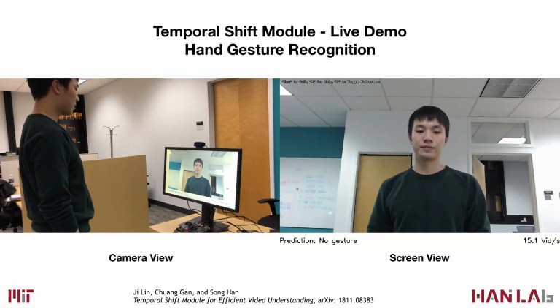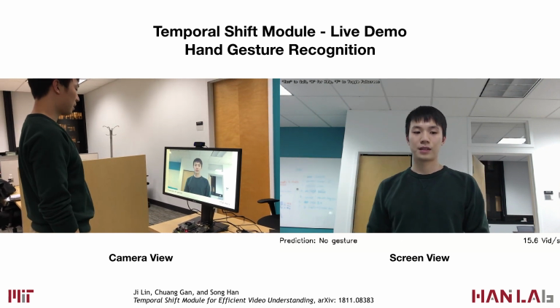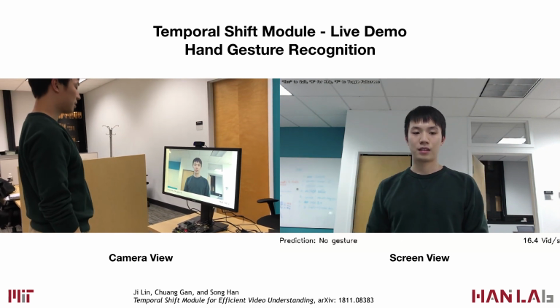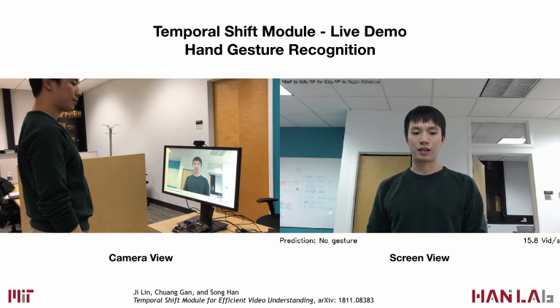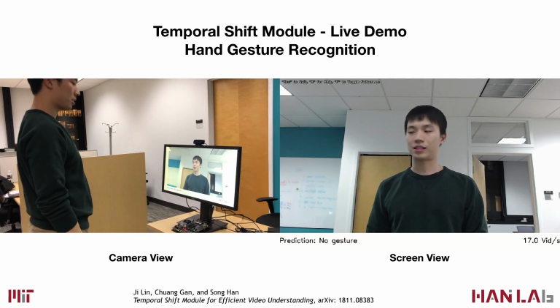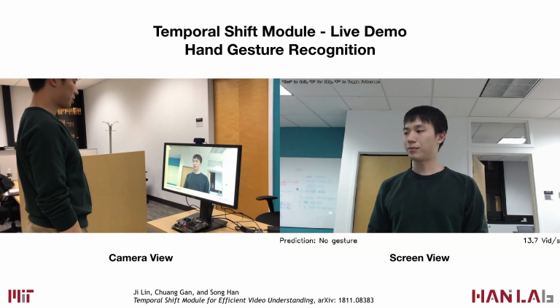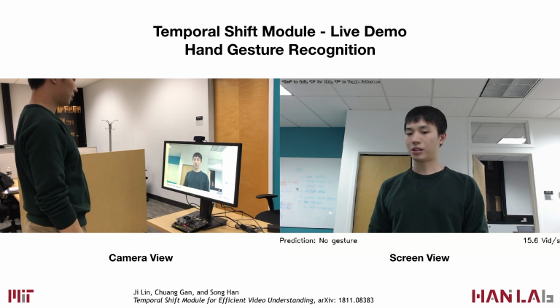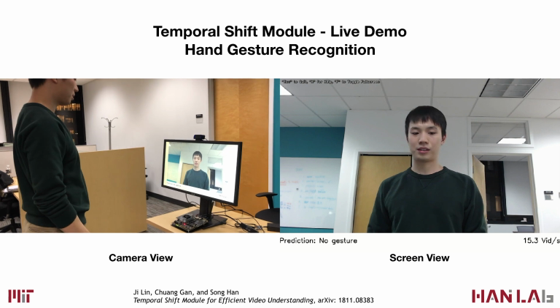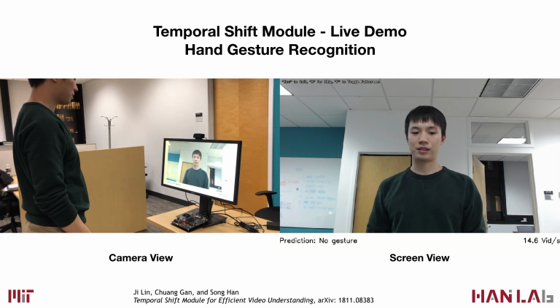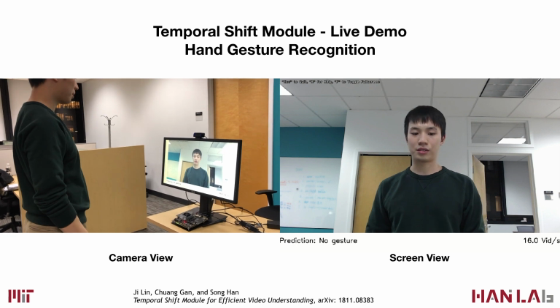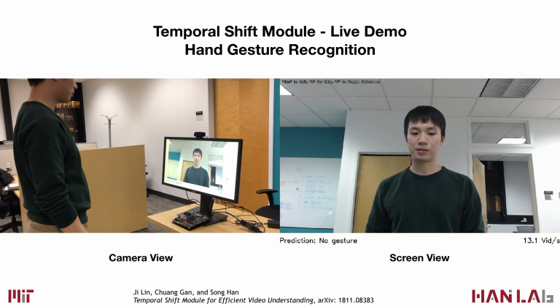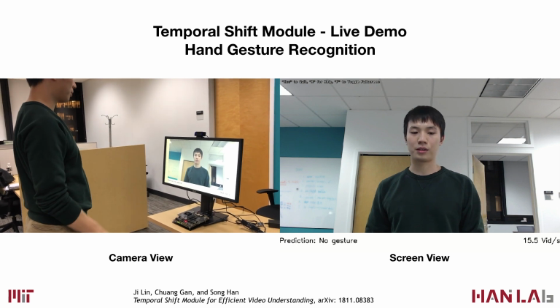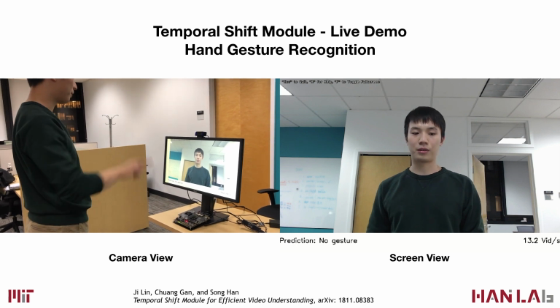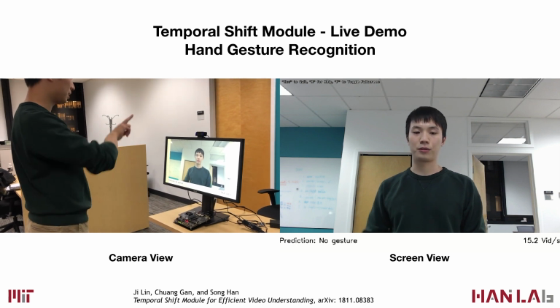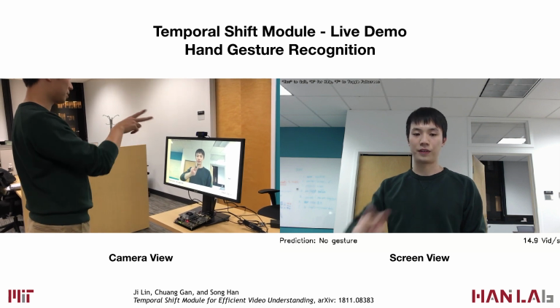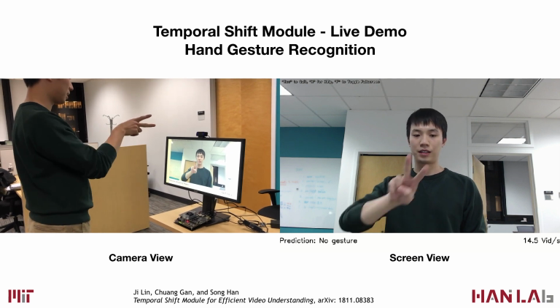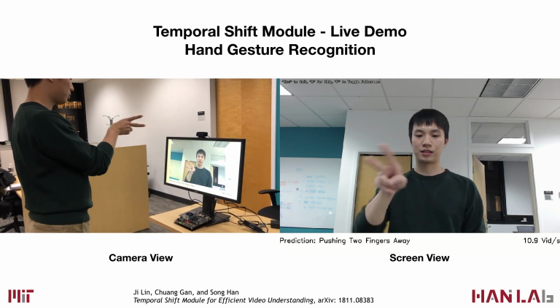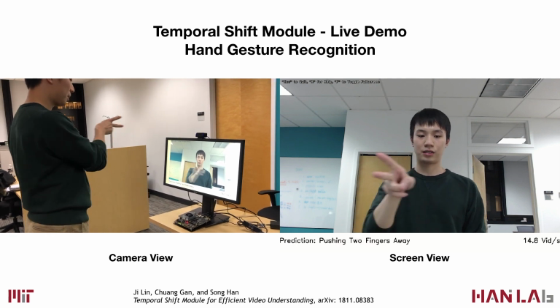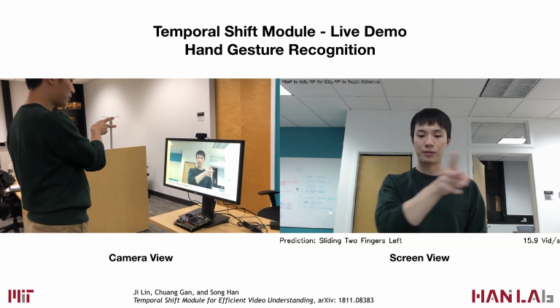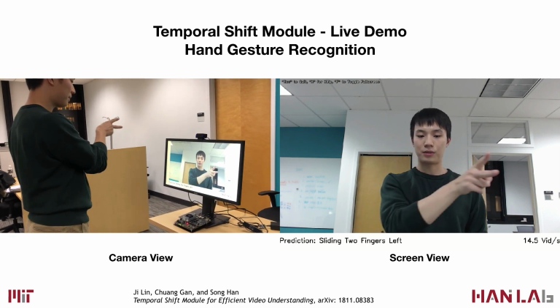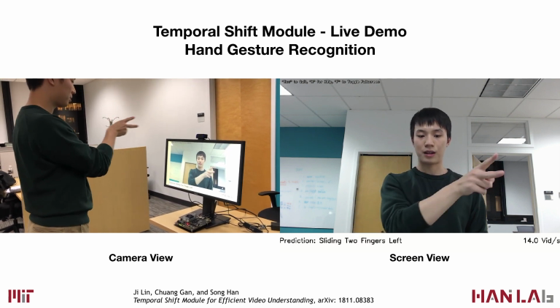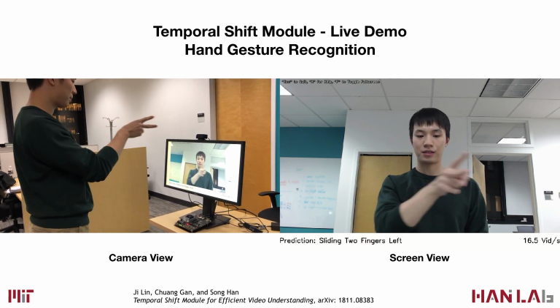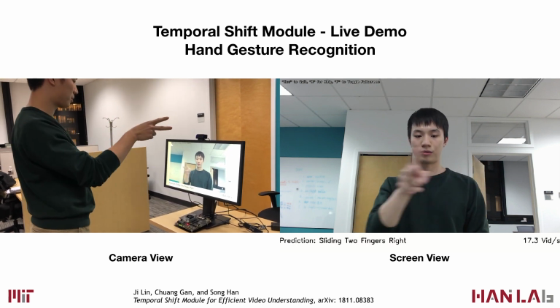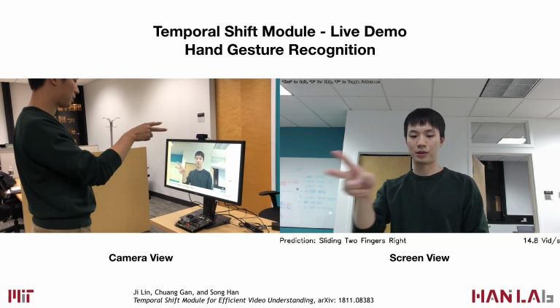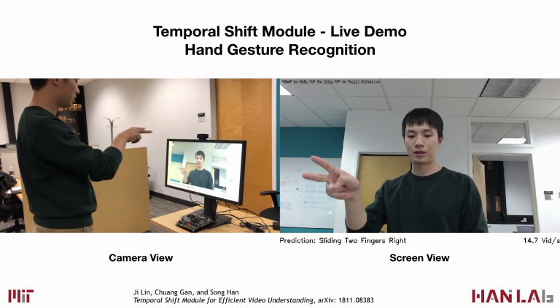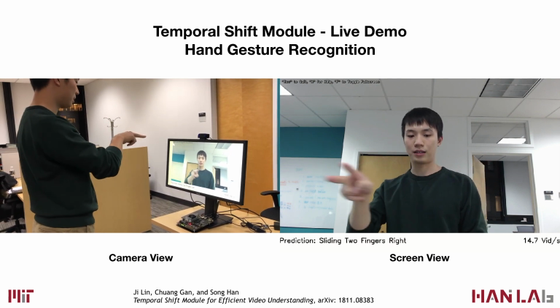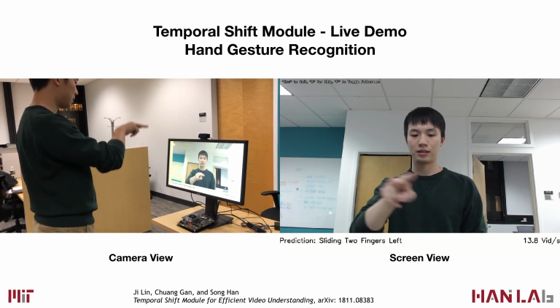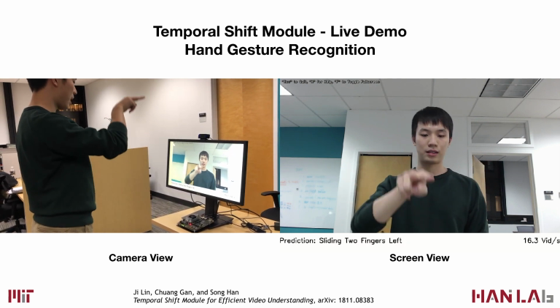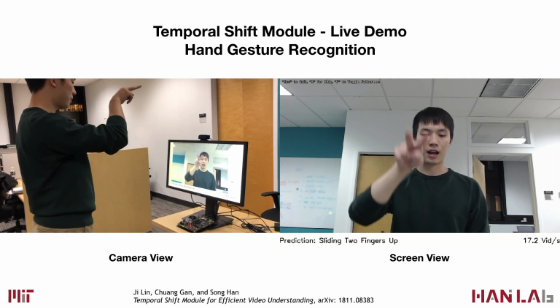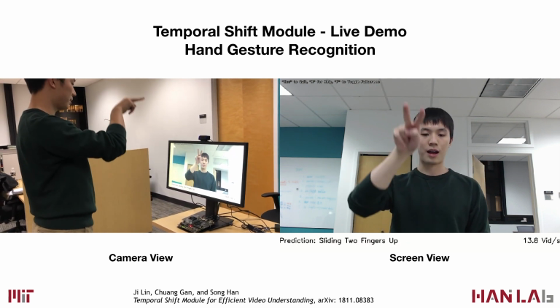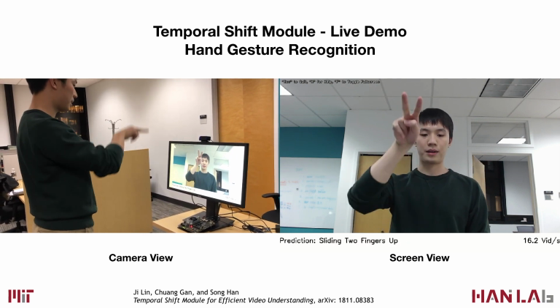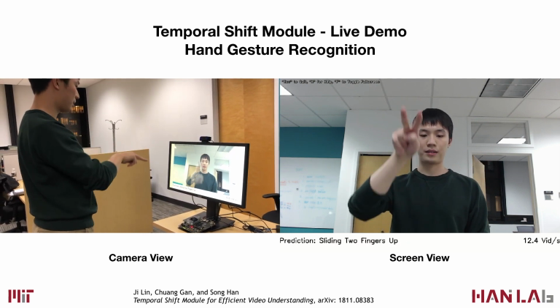The same gestures are also performed with two fingers, like swiping left, swiping right, and up and down.